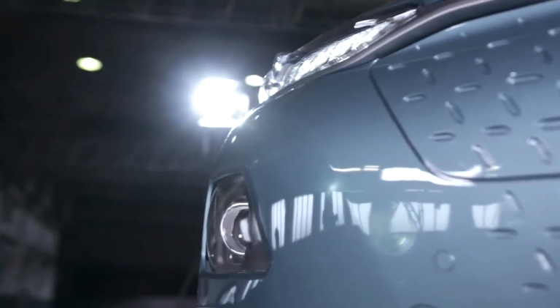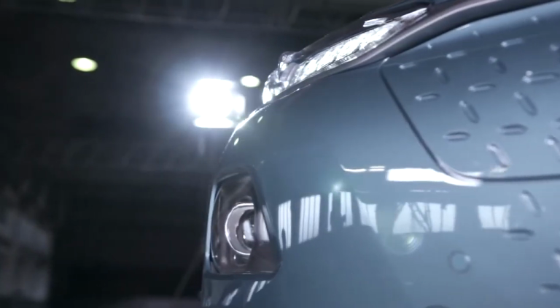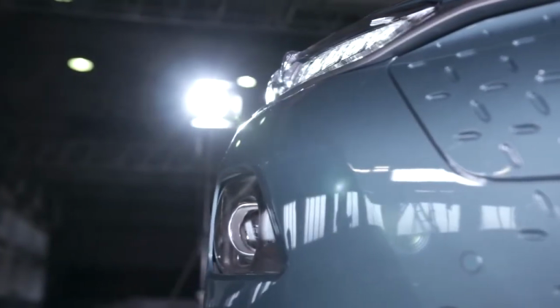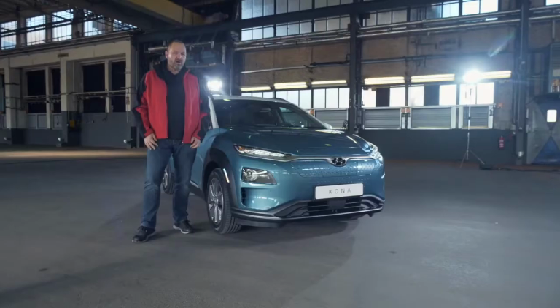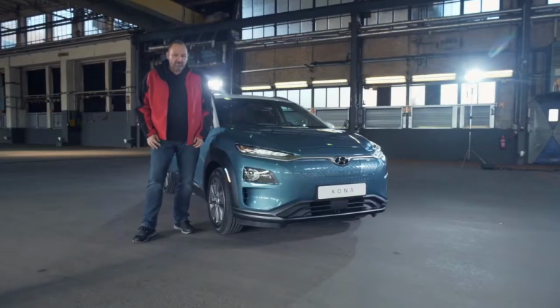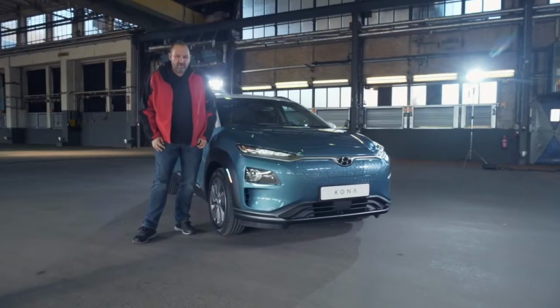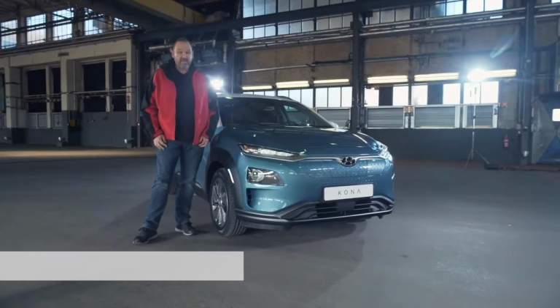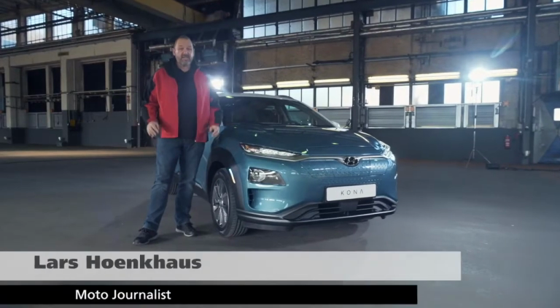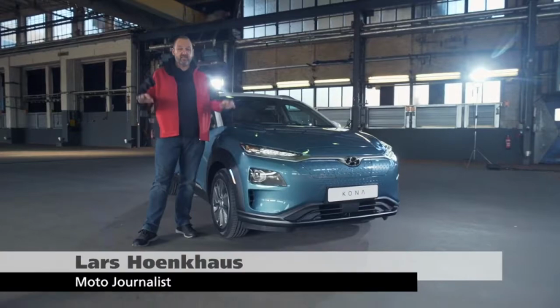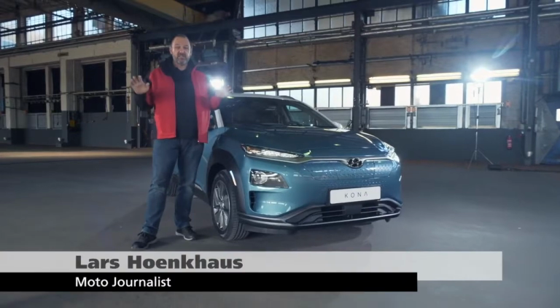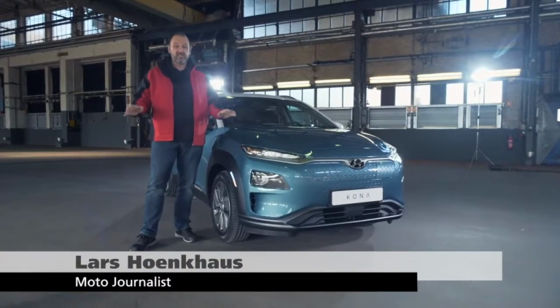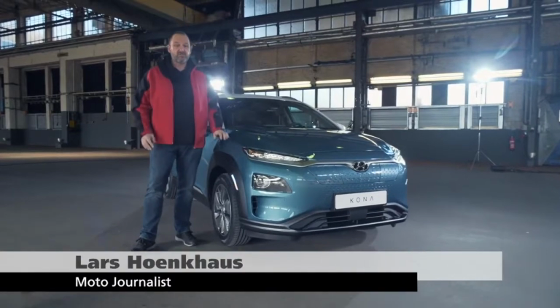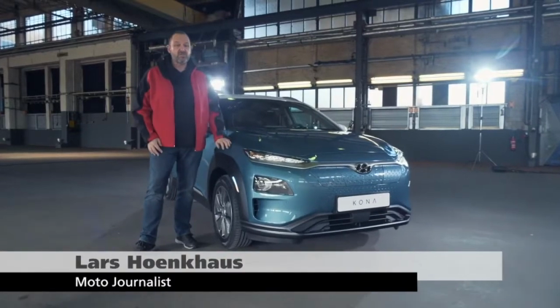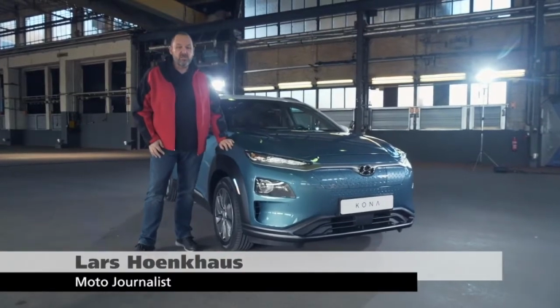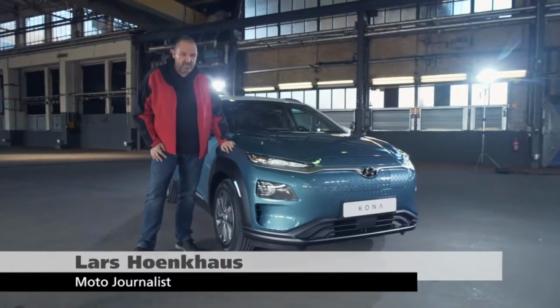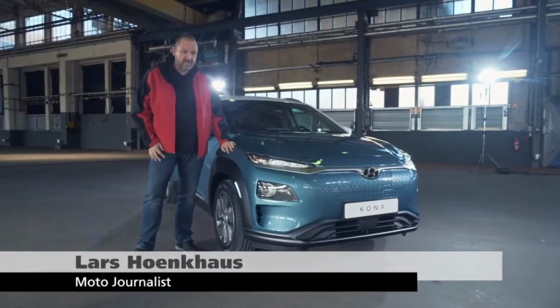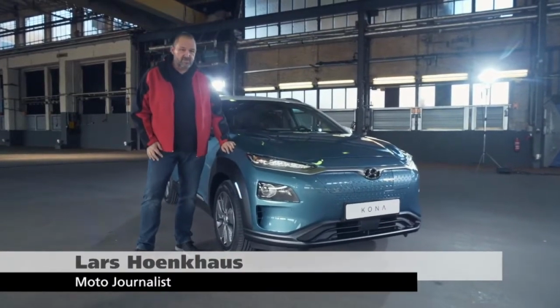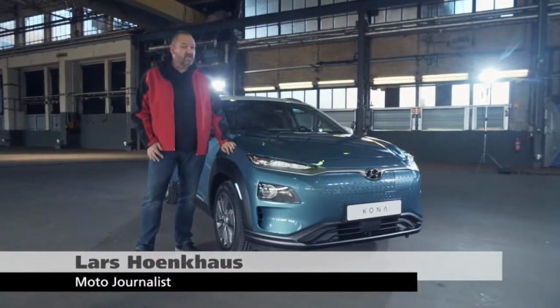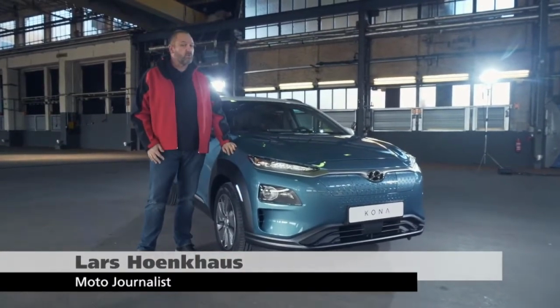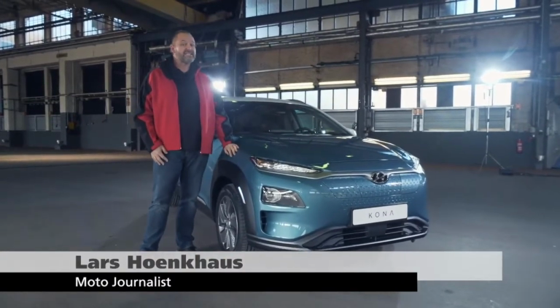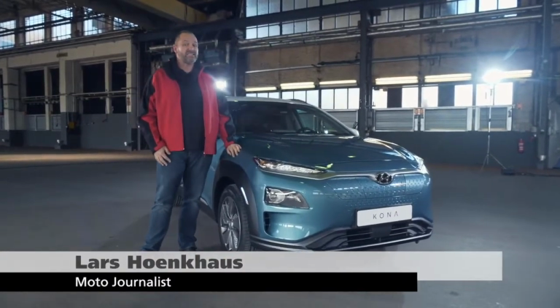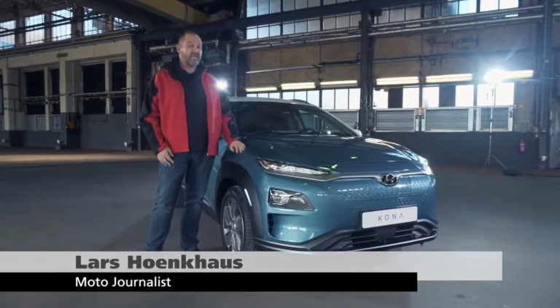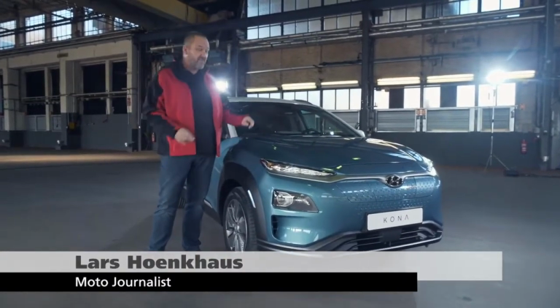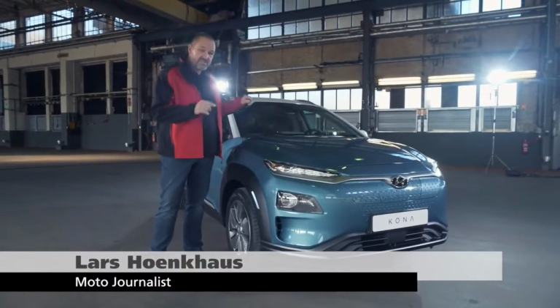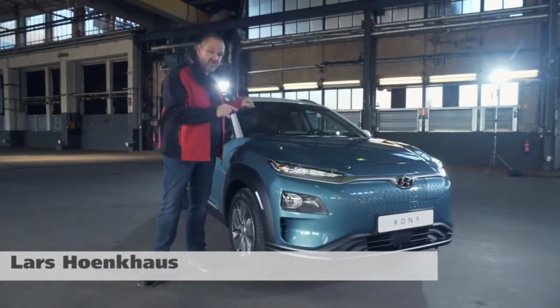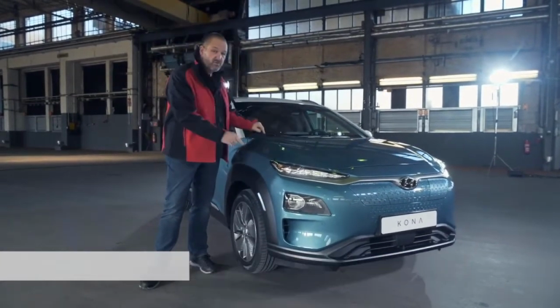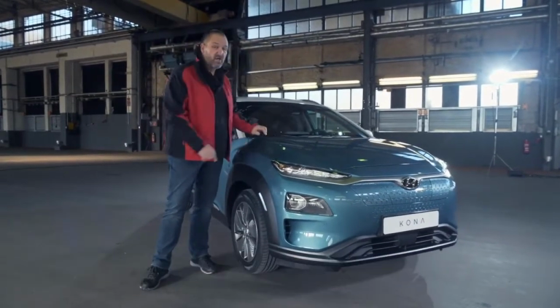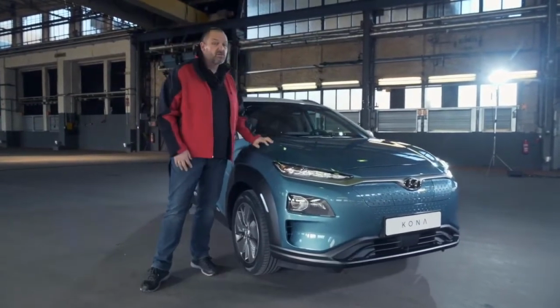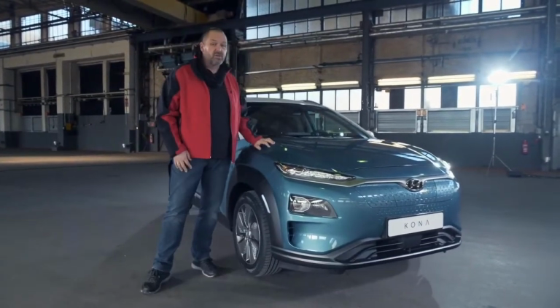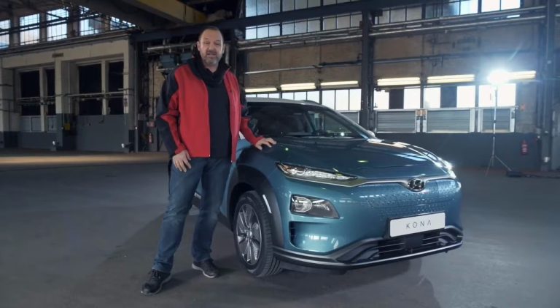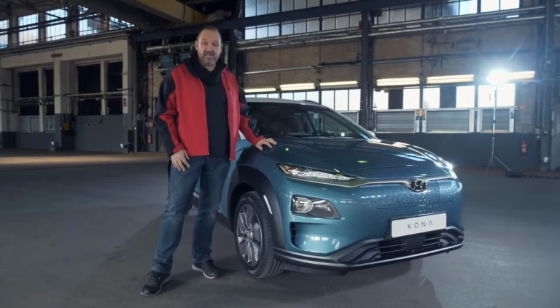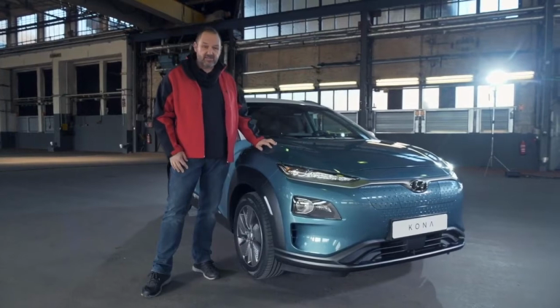Welcome to Offenbach. We're here in an industrial site because nobody is allowed to see what we see today. And this is the new Kona Electric.